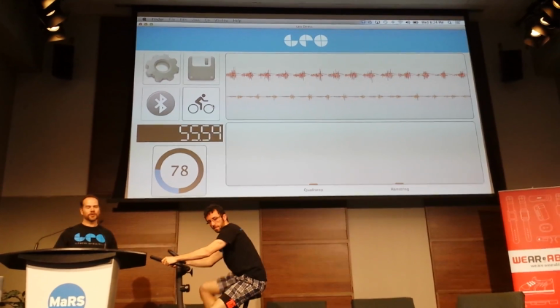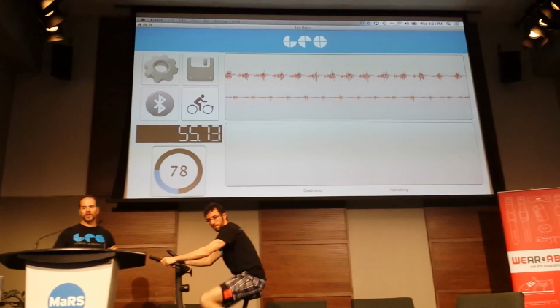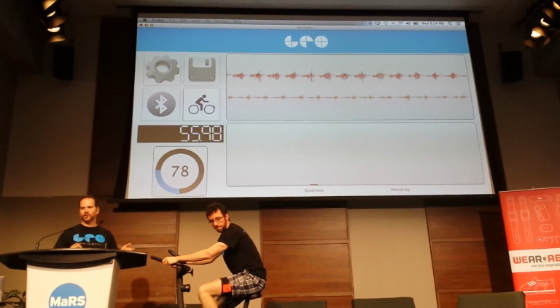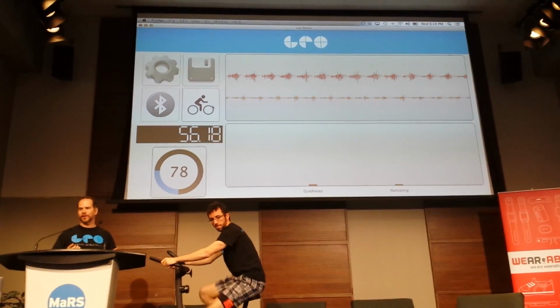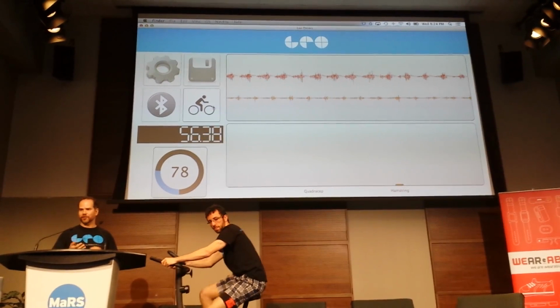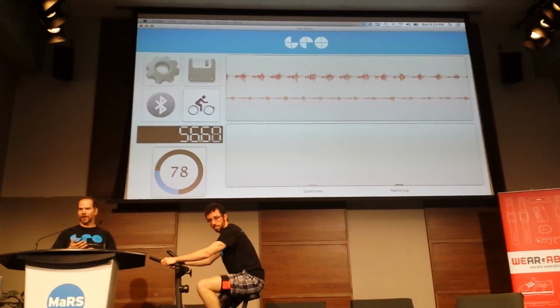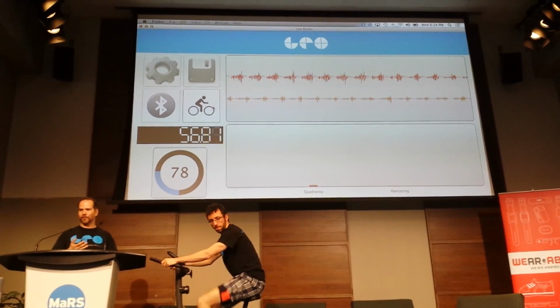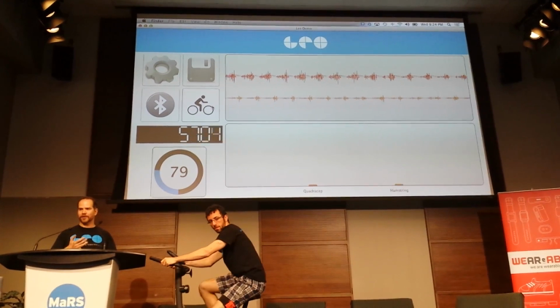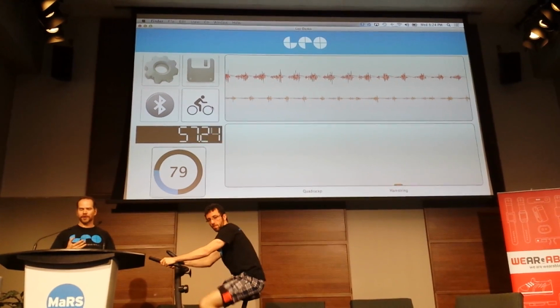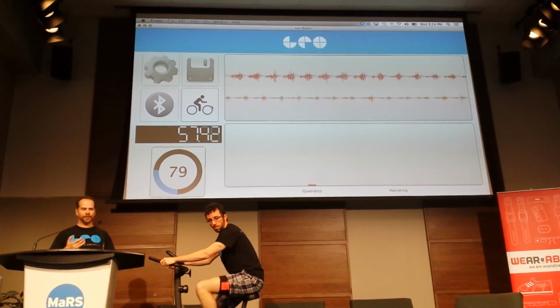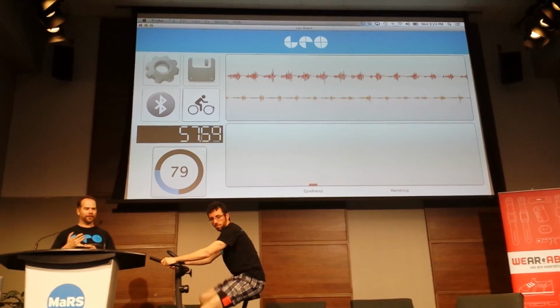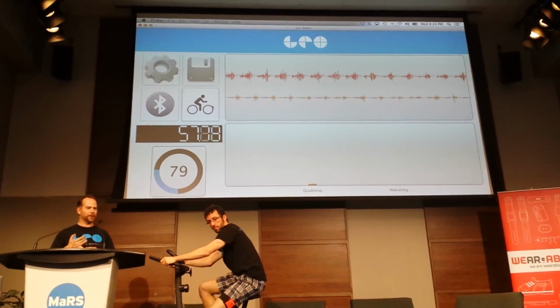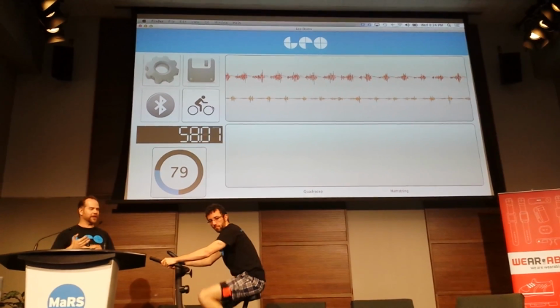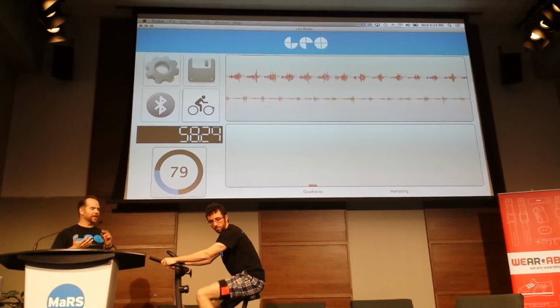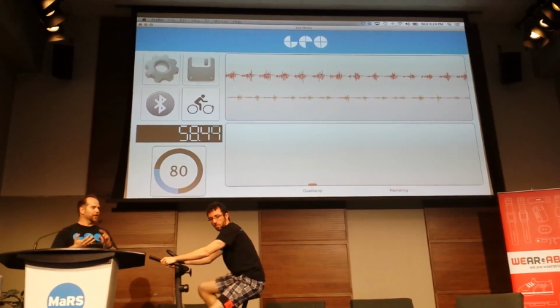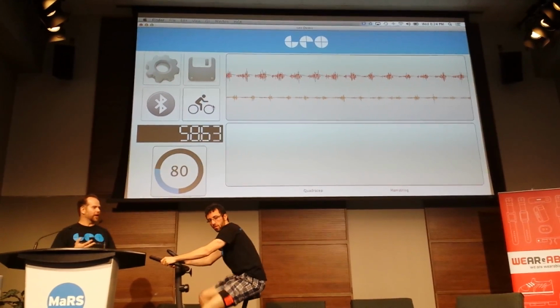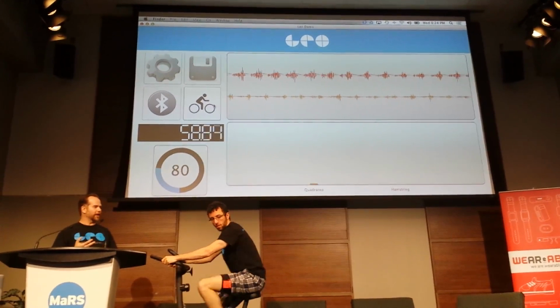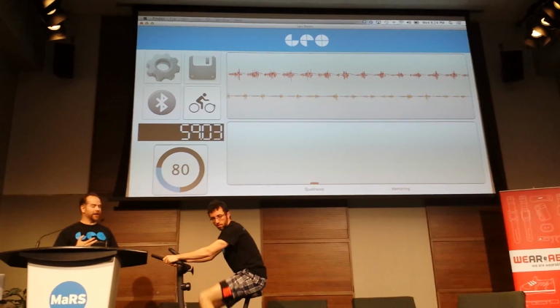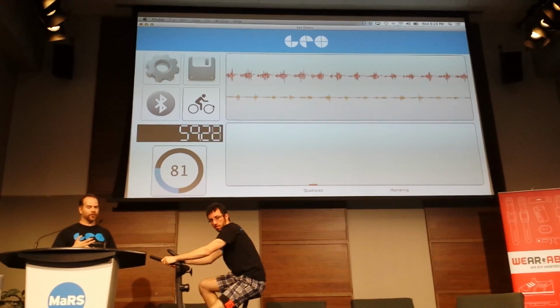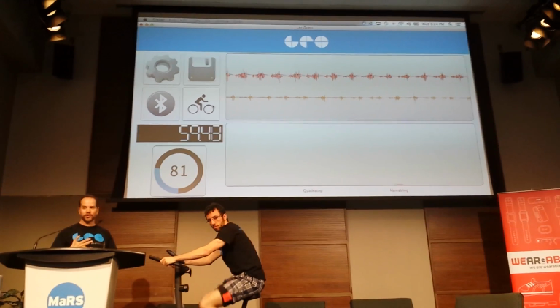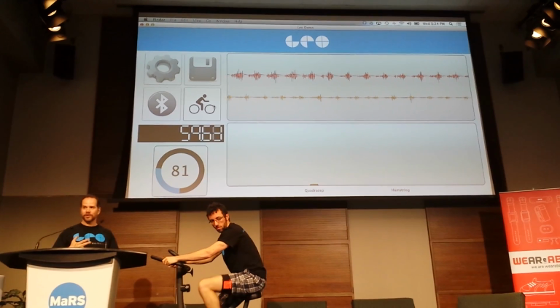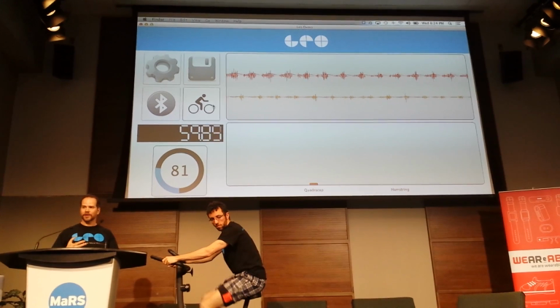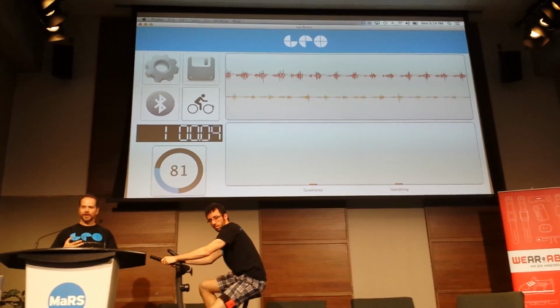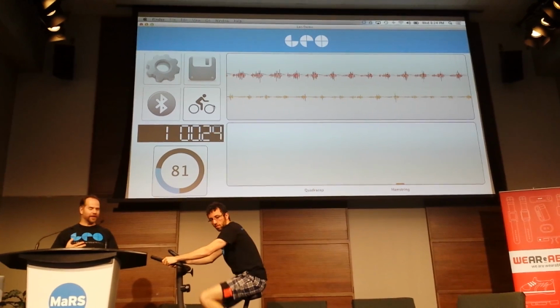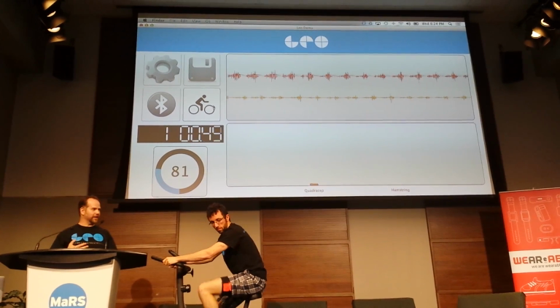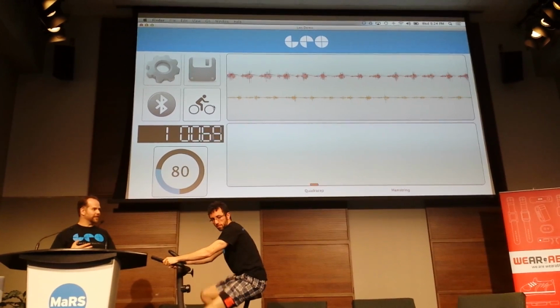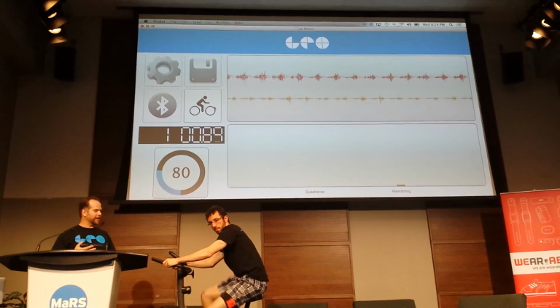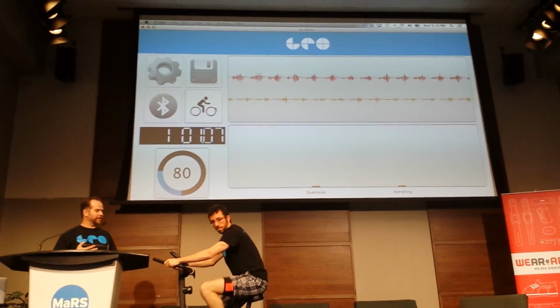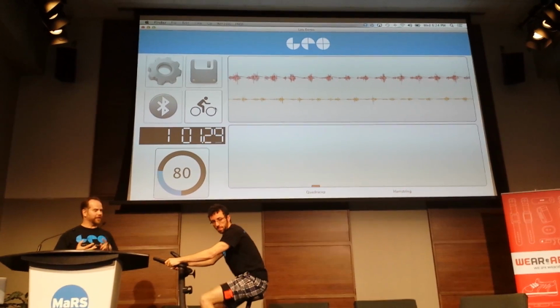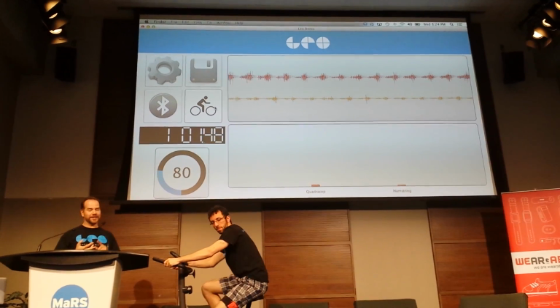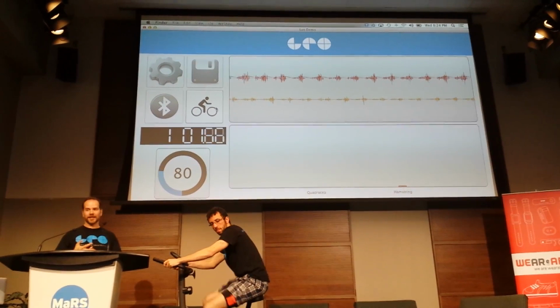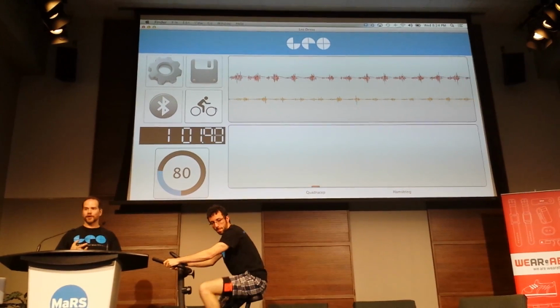What's not shown here is the heart rate — we have that working — as well as hydration and acceleration.